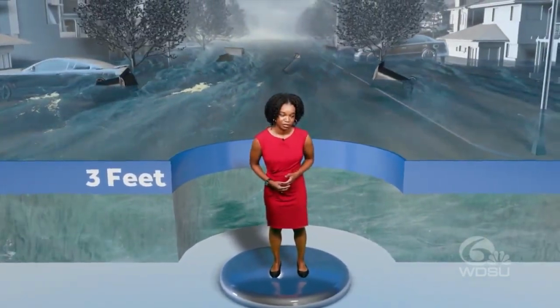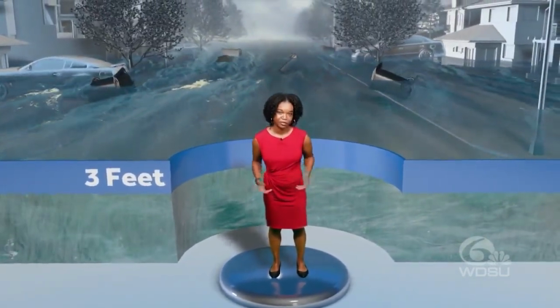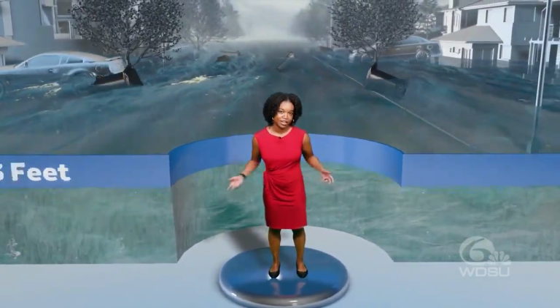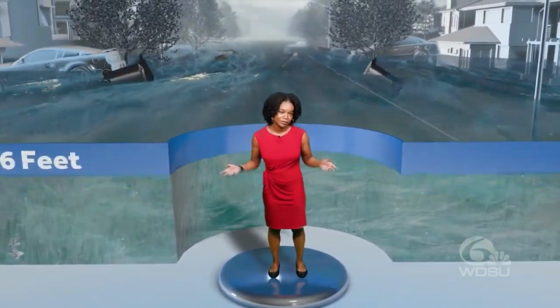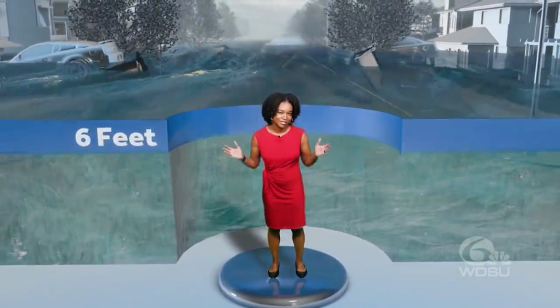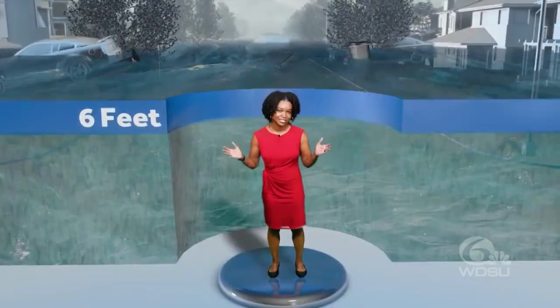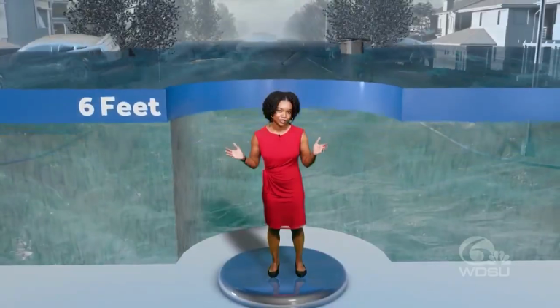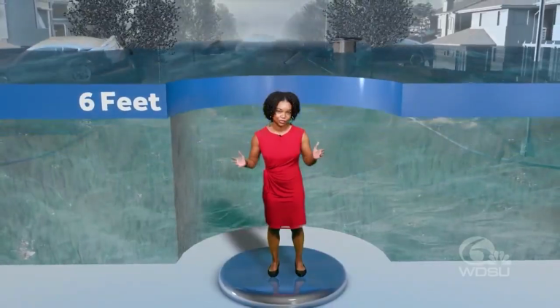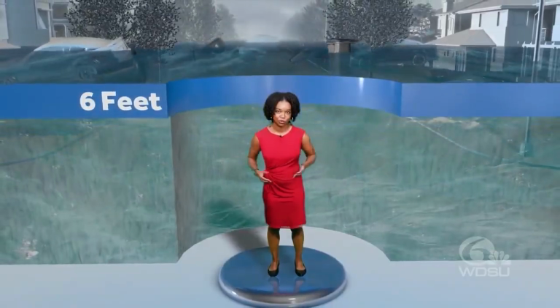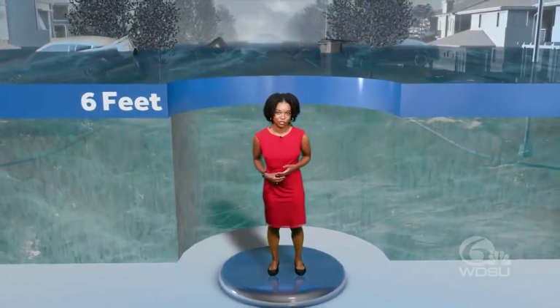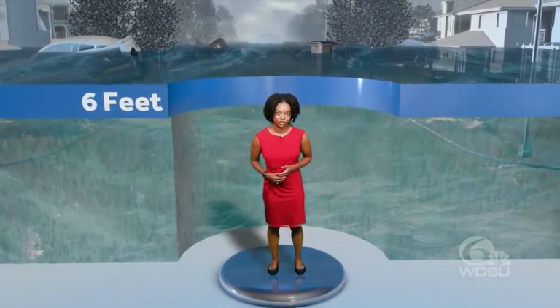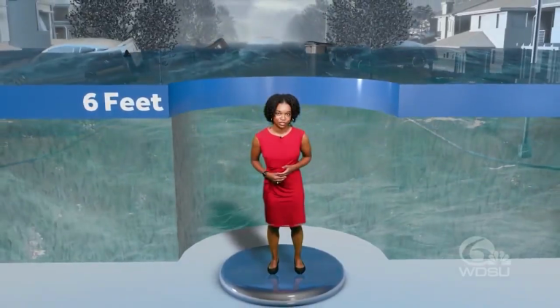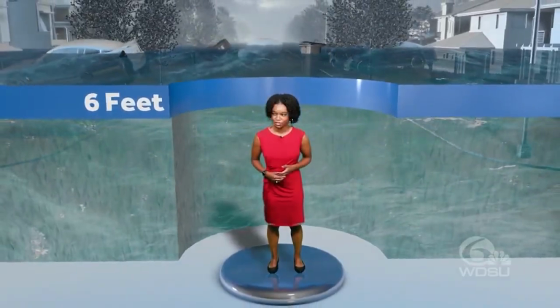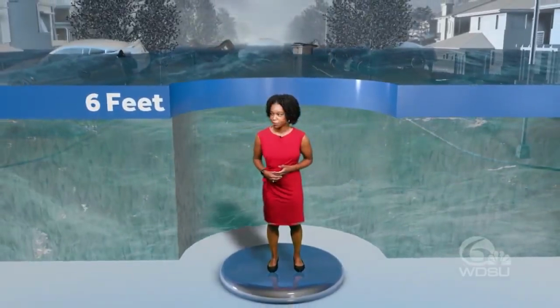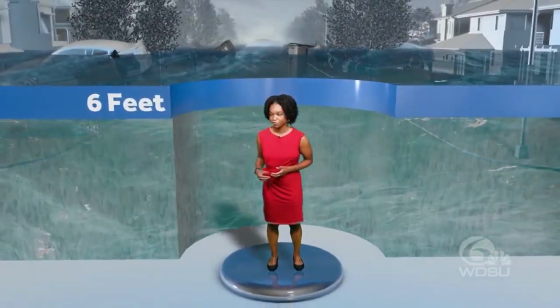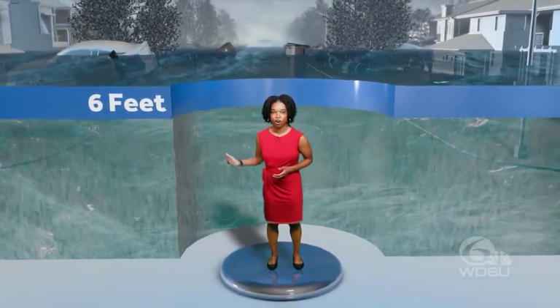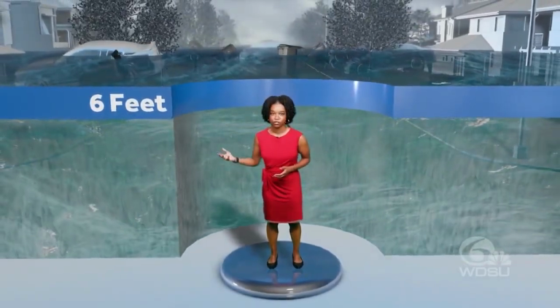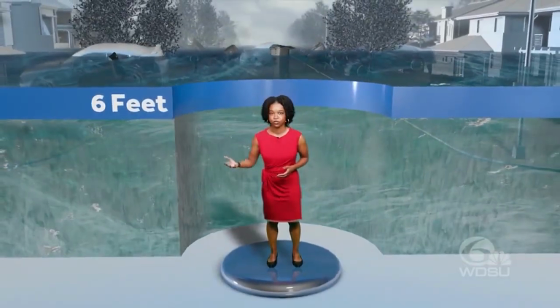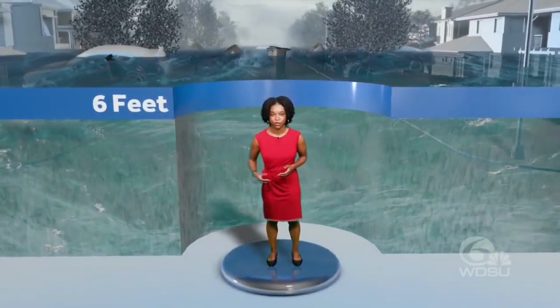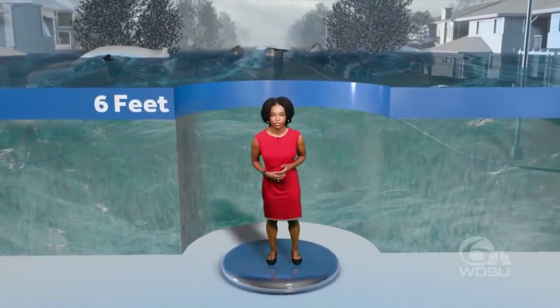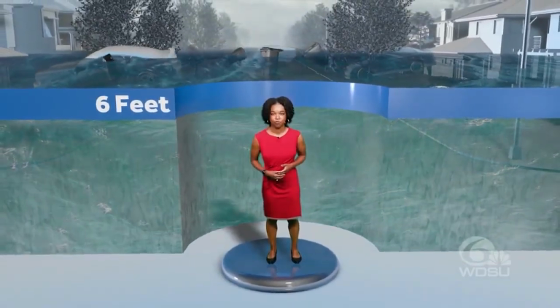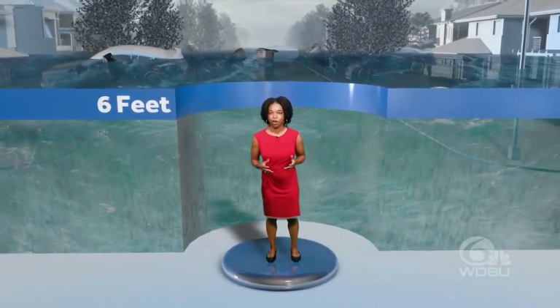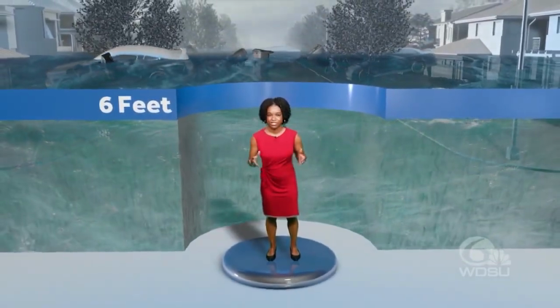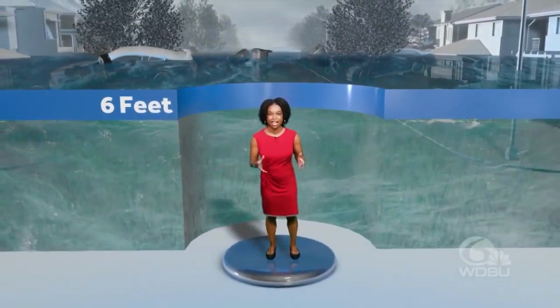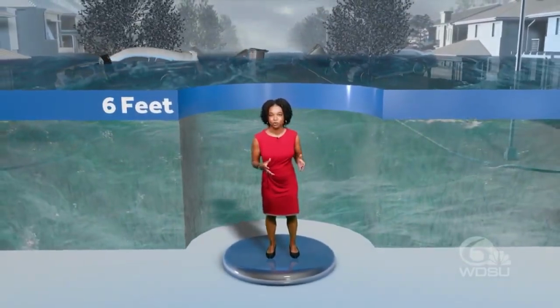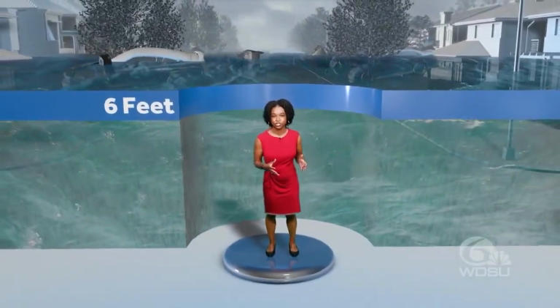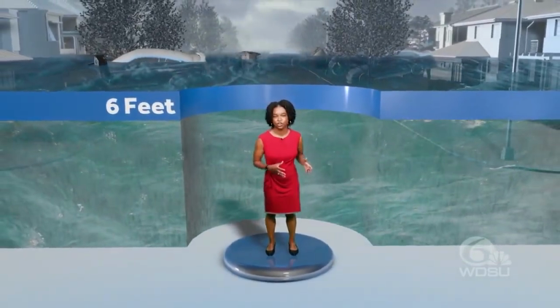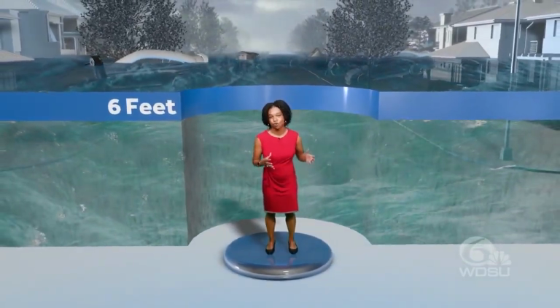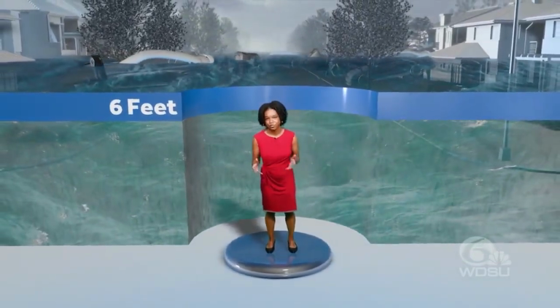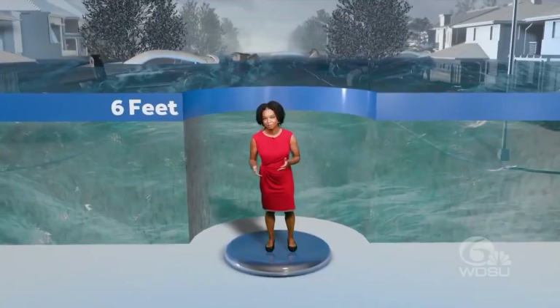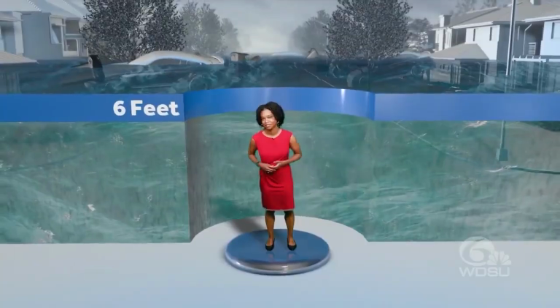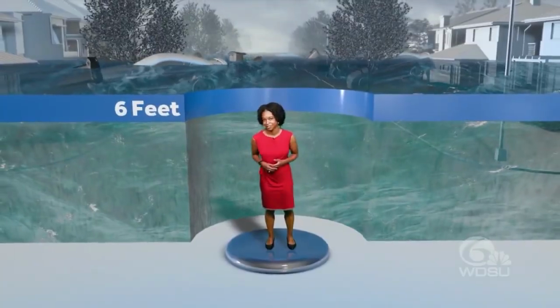But let's take it up to six feet of storm surge. At this point, cars are floating. Water is now pushing into homes and businesses.